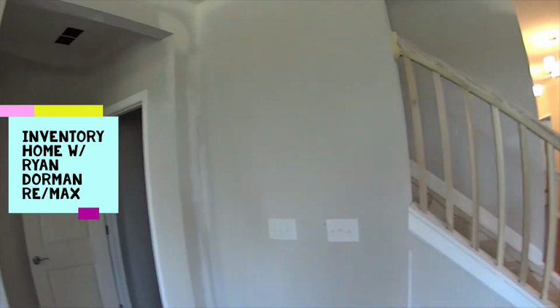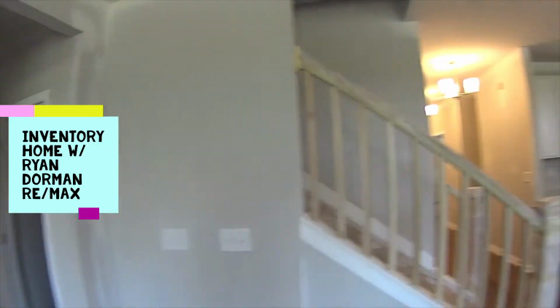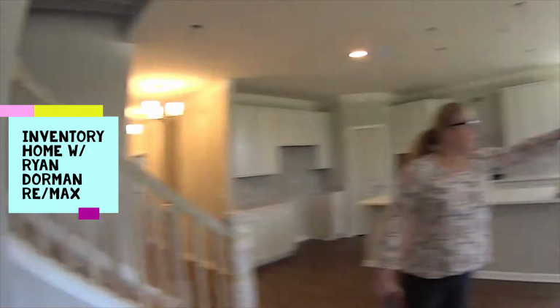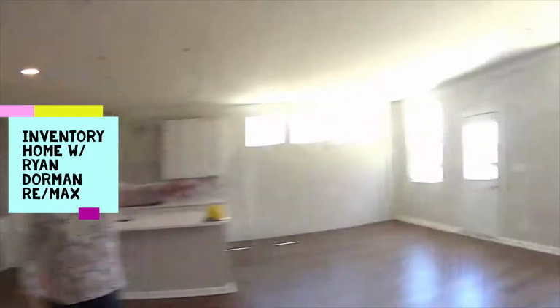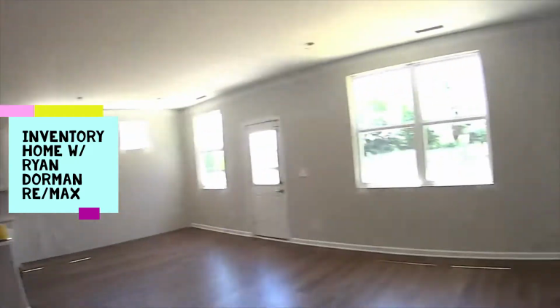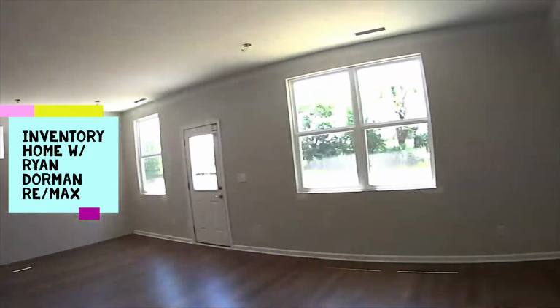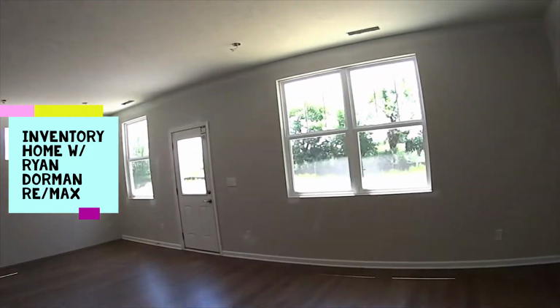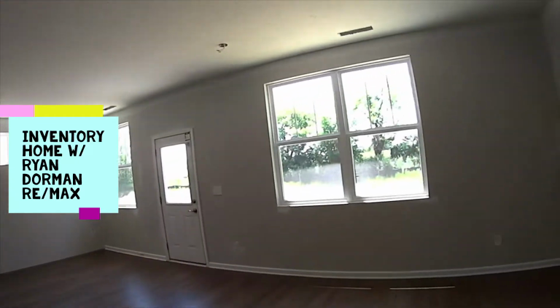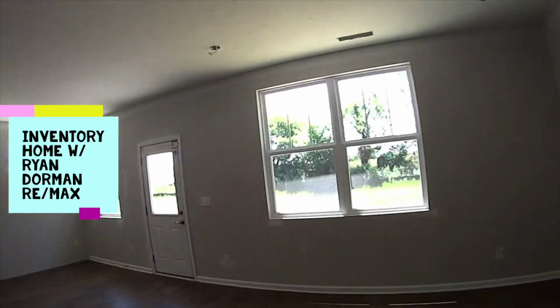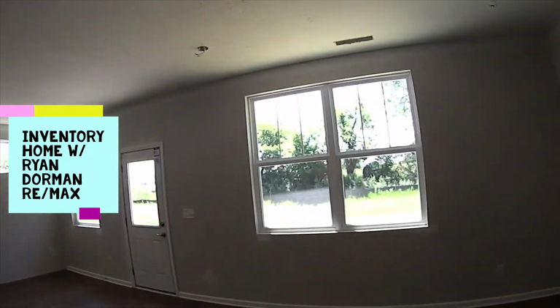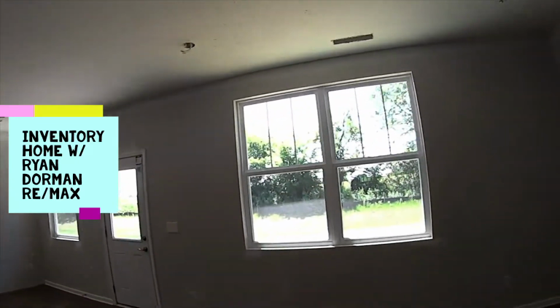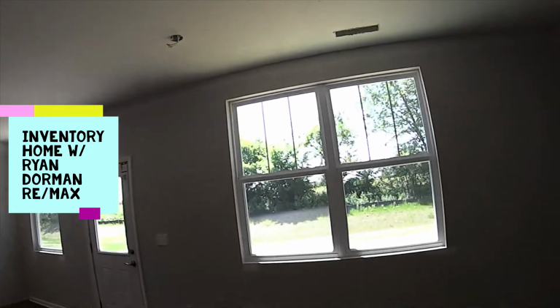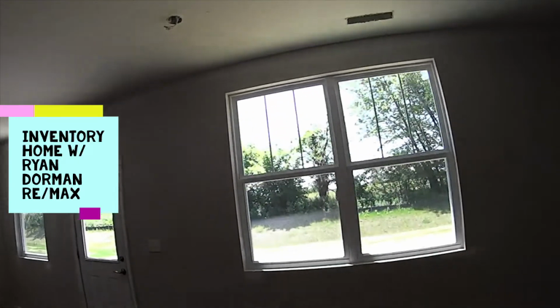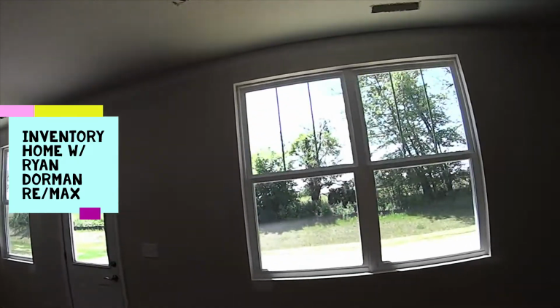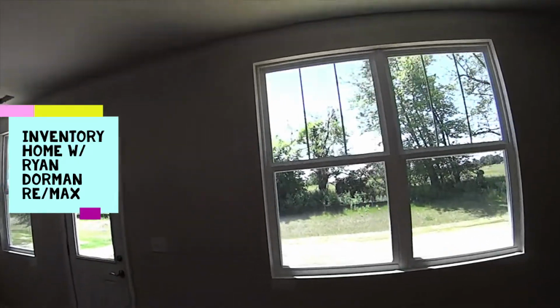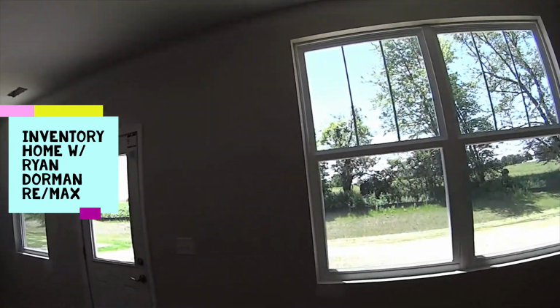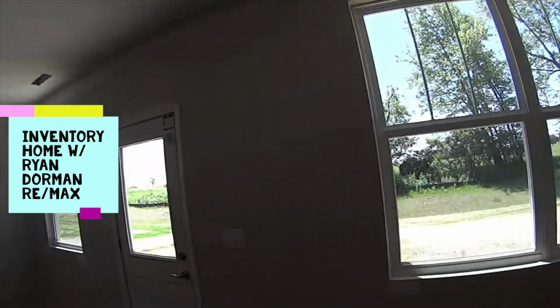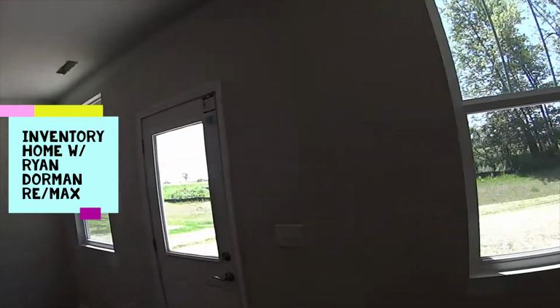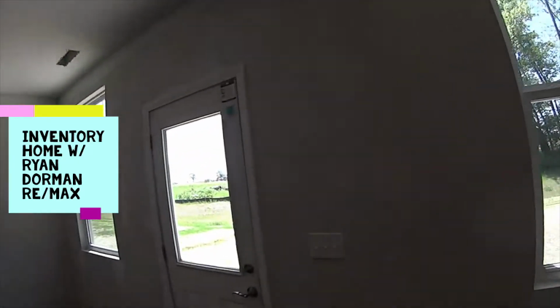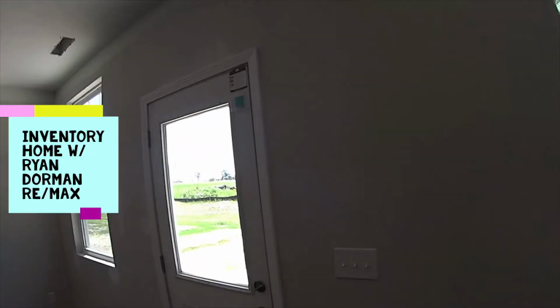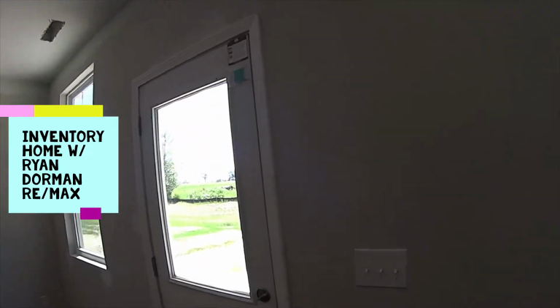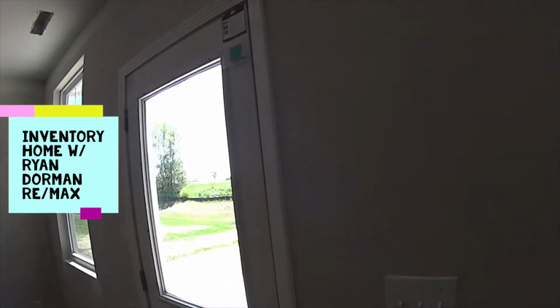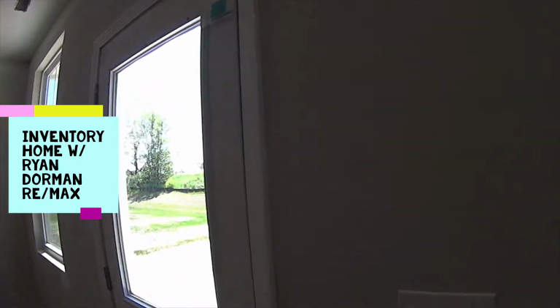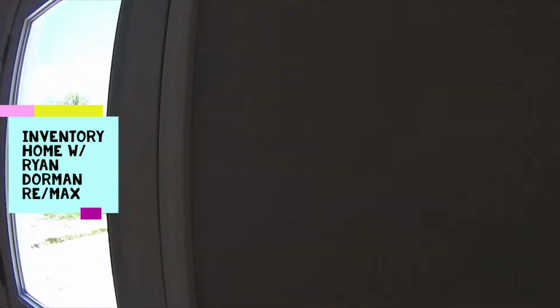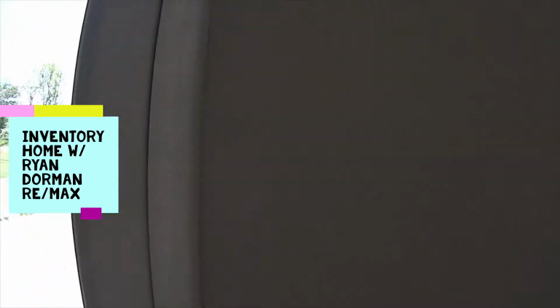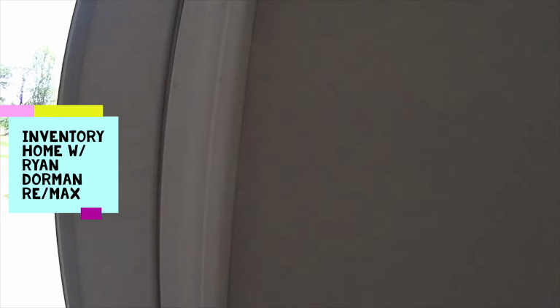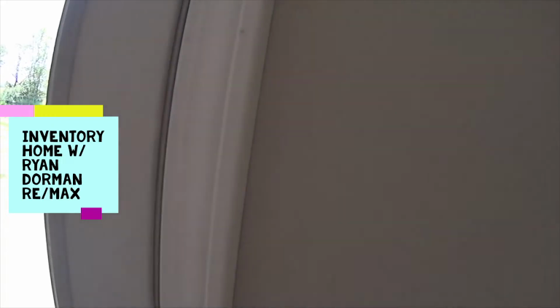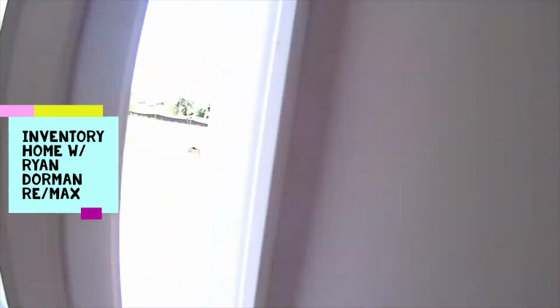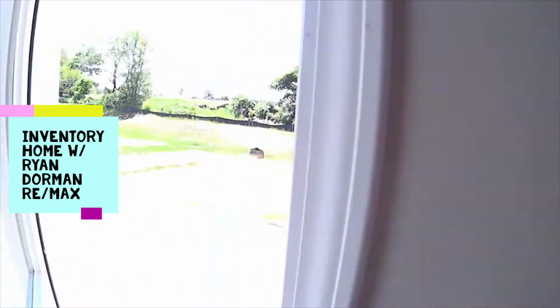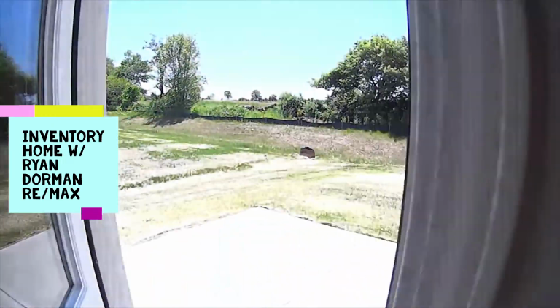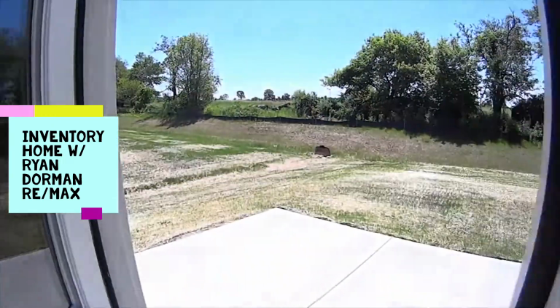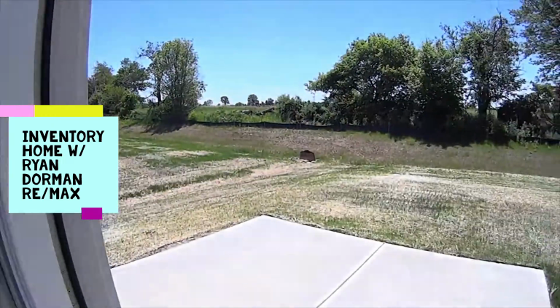So back up to the tree line — nice size backyard.